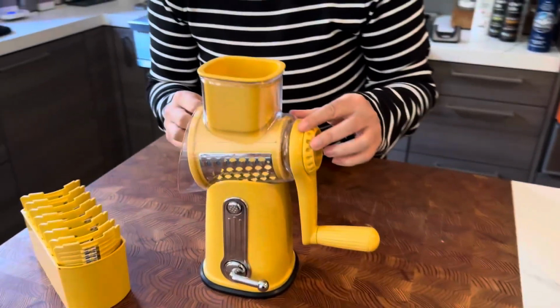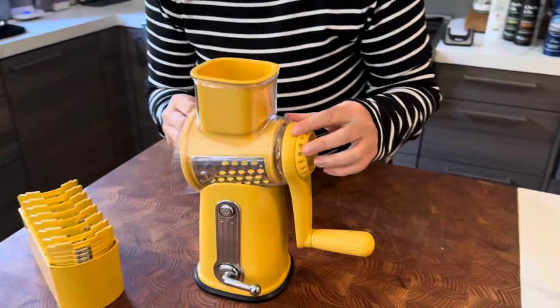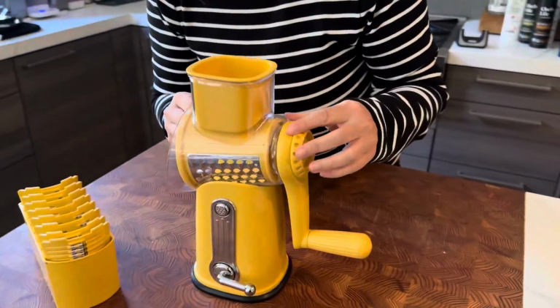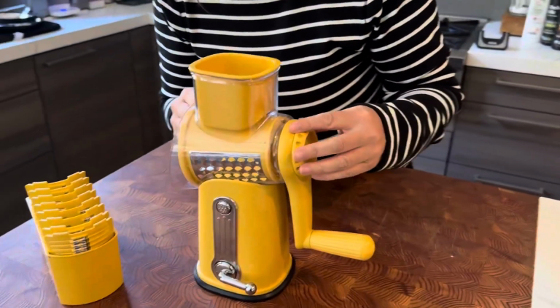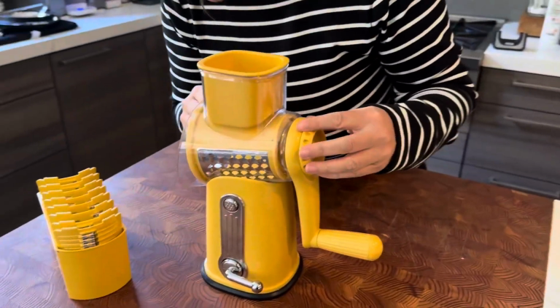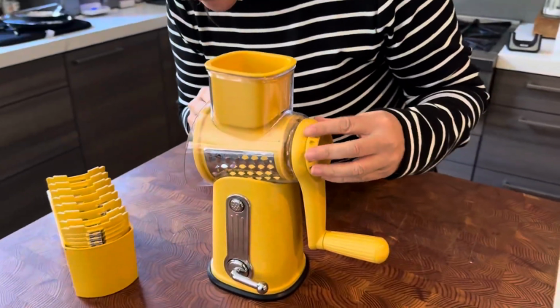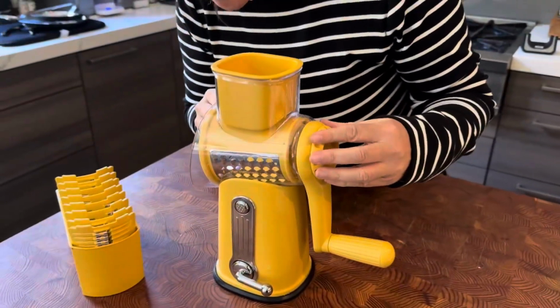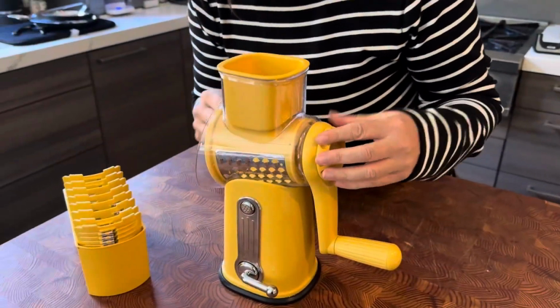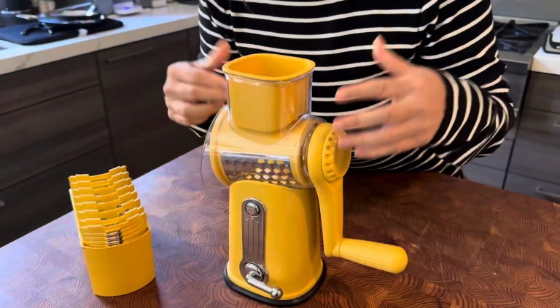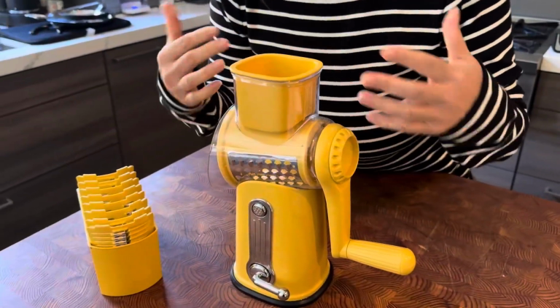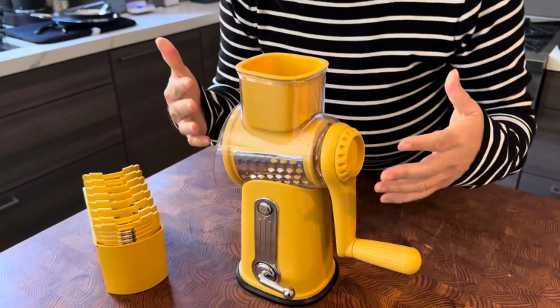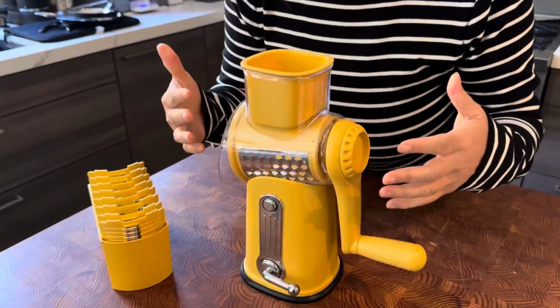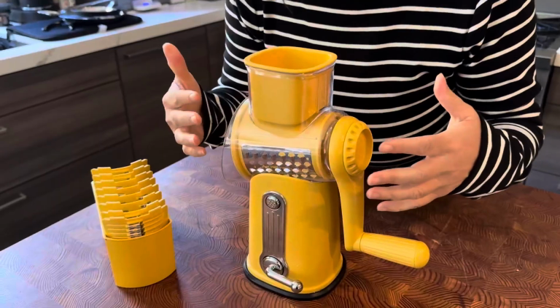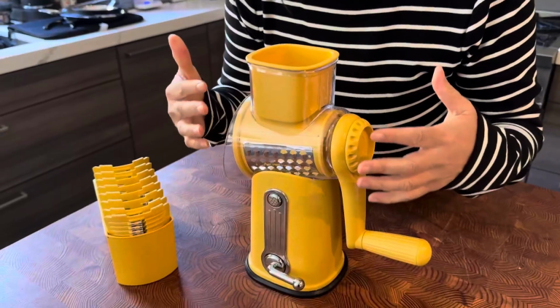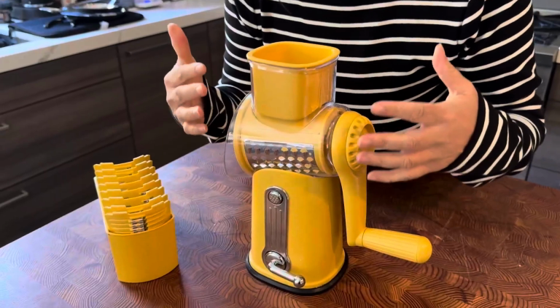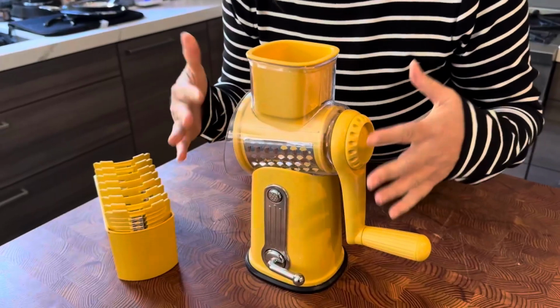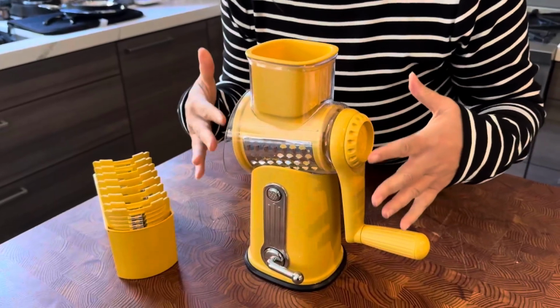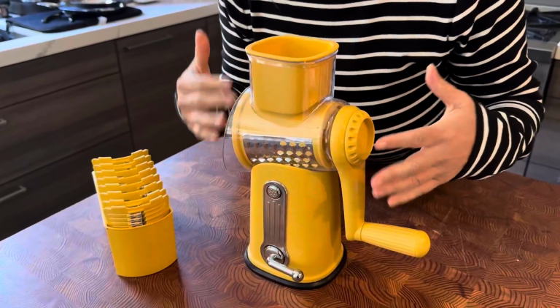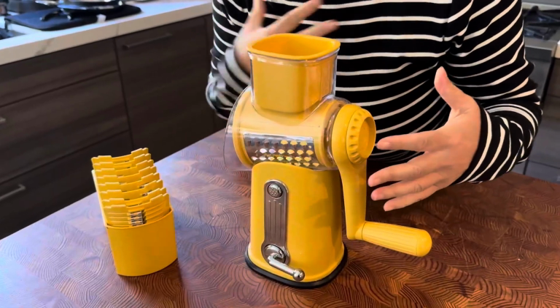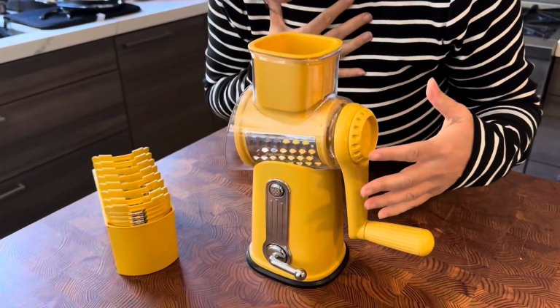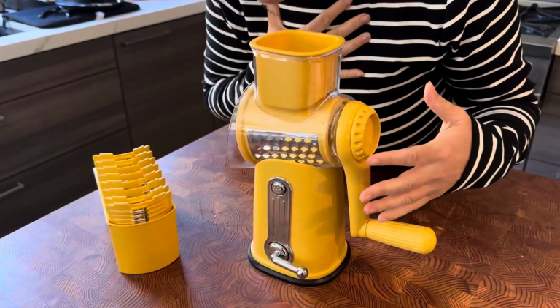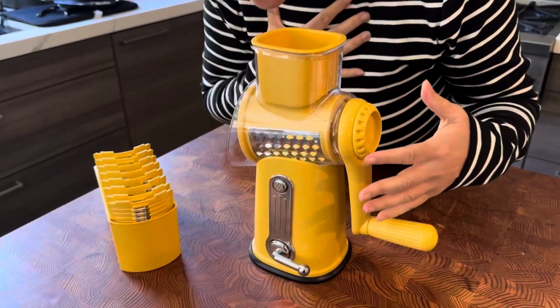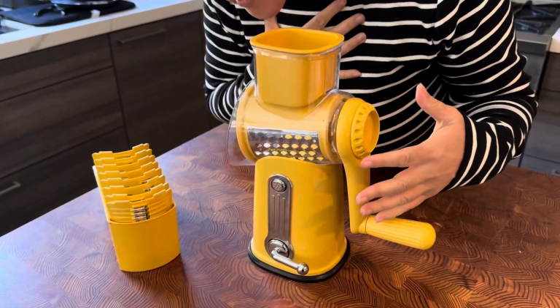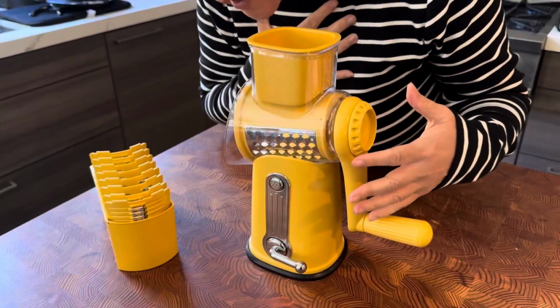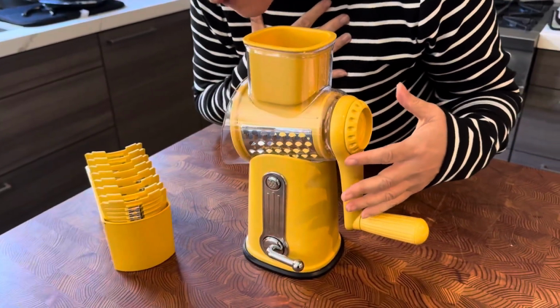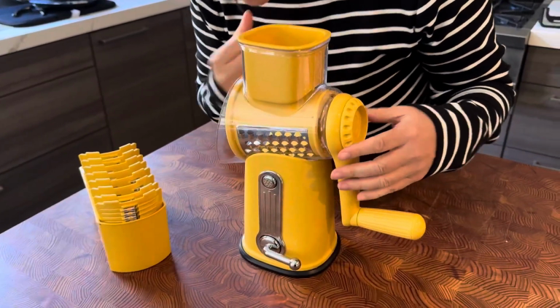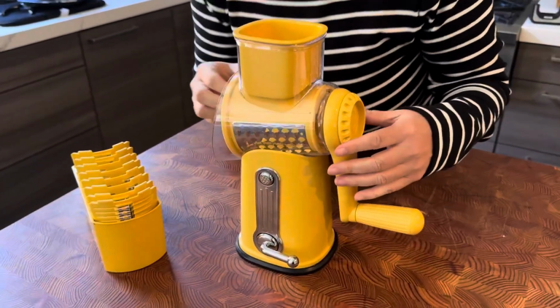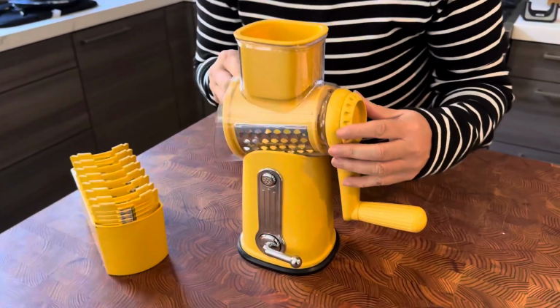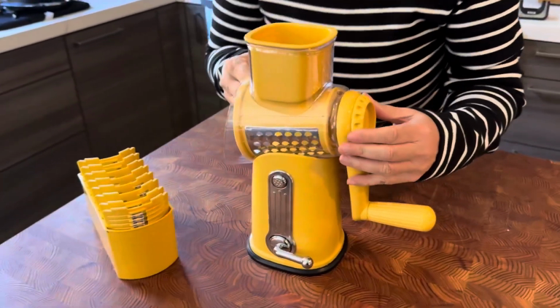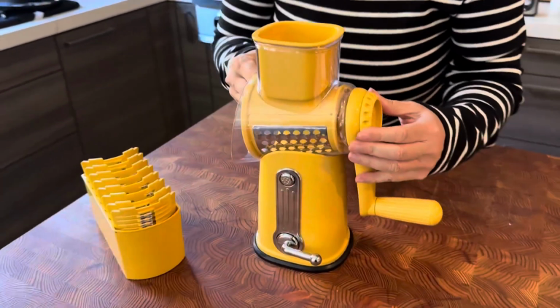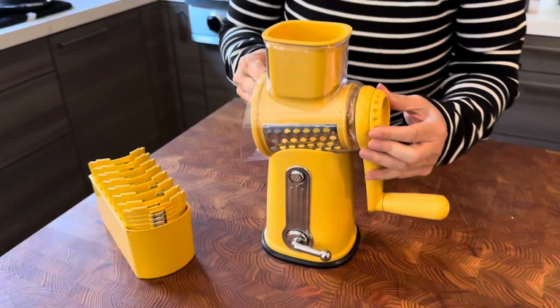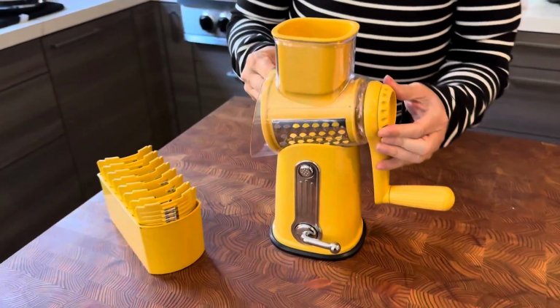The second thing is you want to make sure it is all dishwasher safe, because I love things that are dishwasher safe.